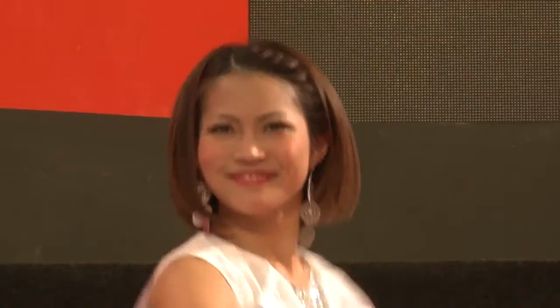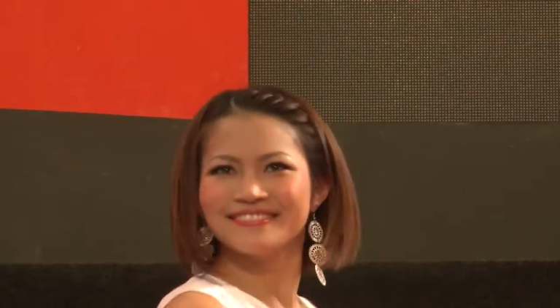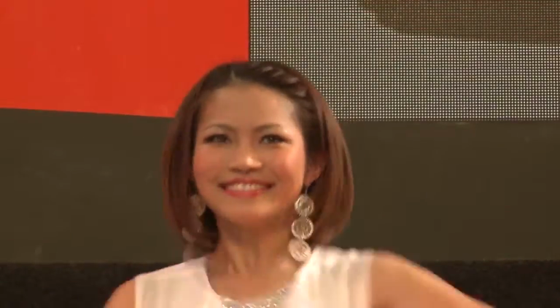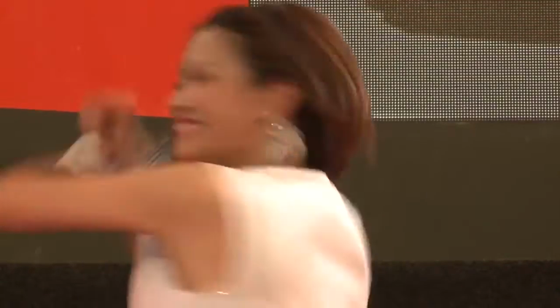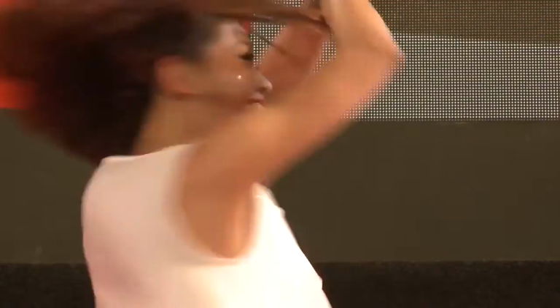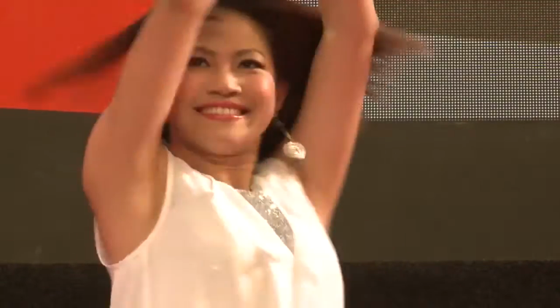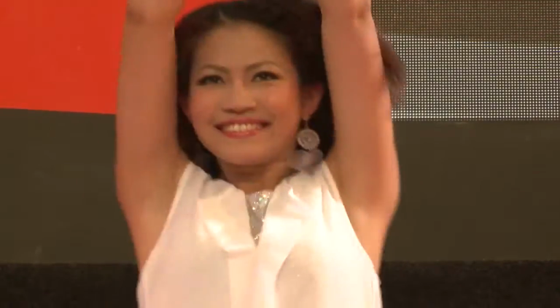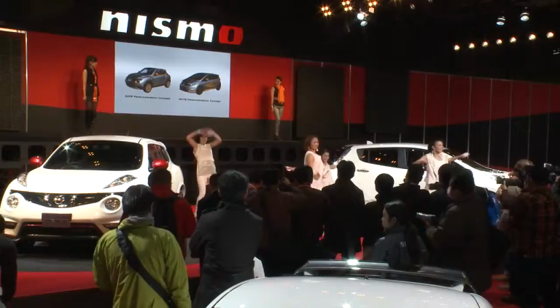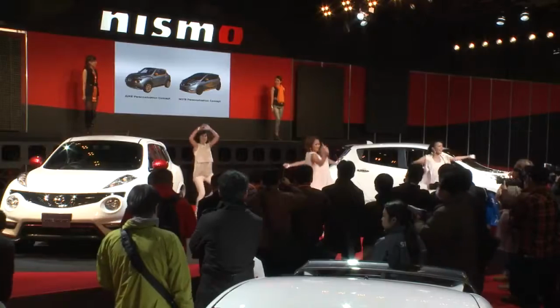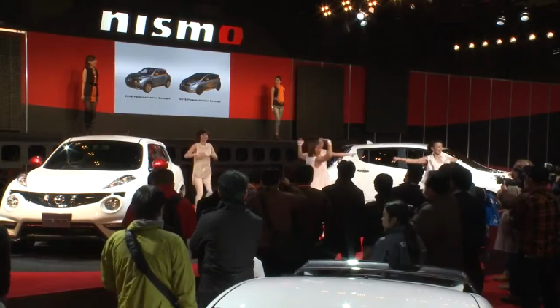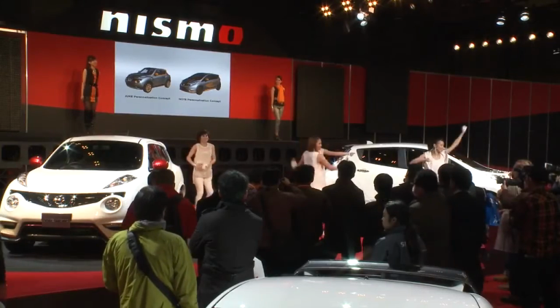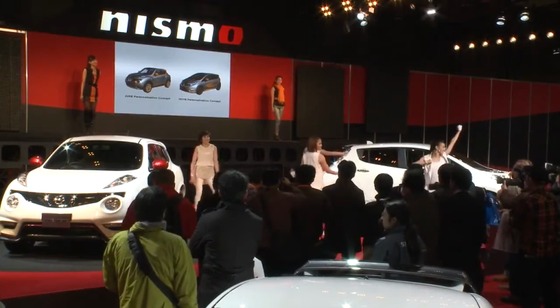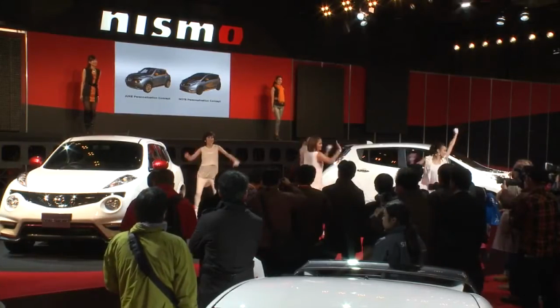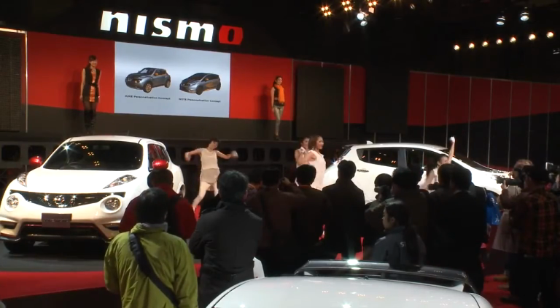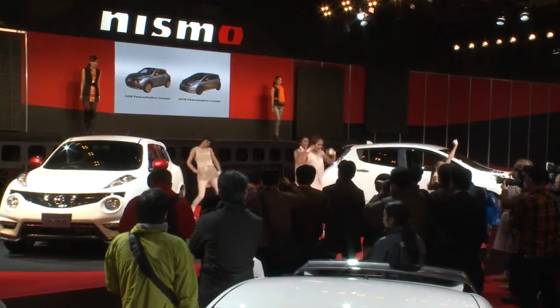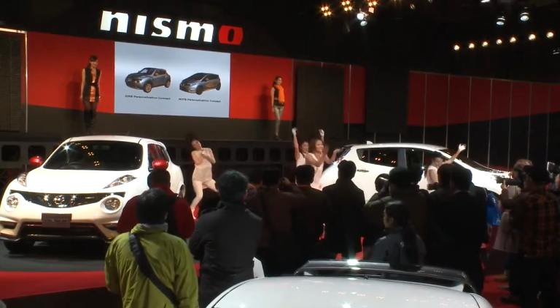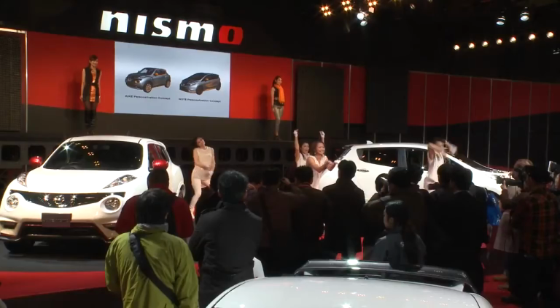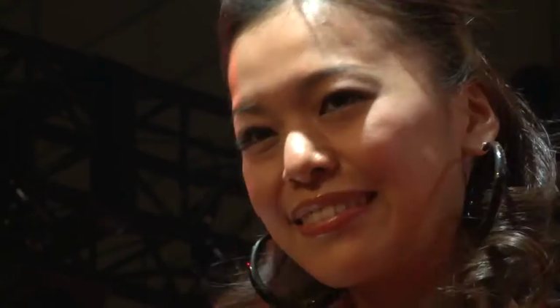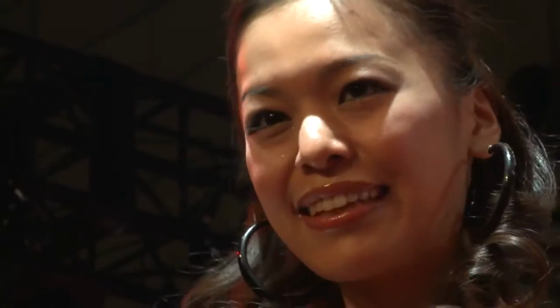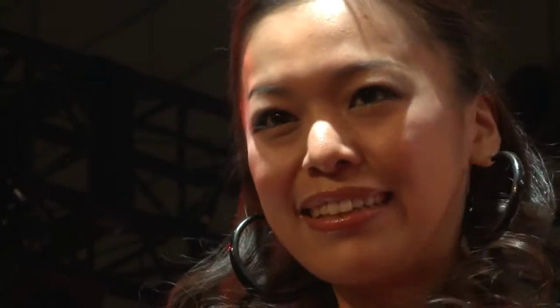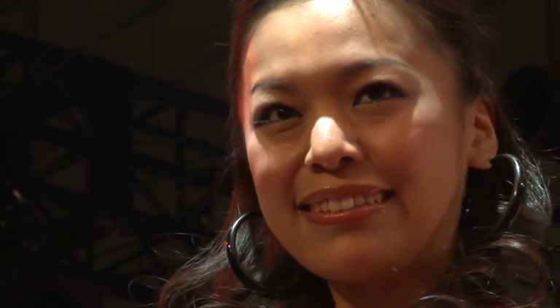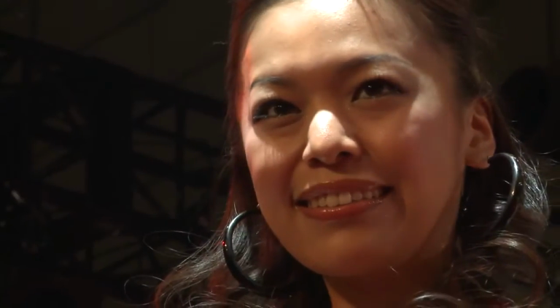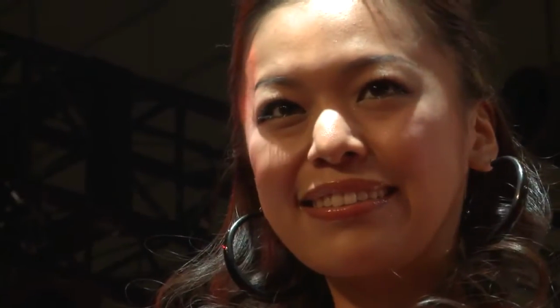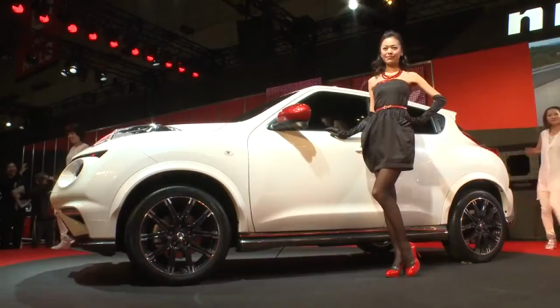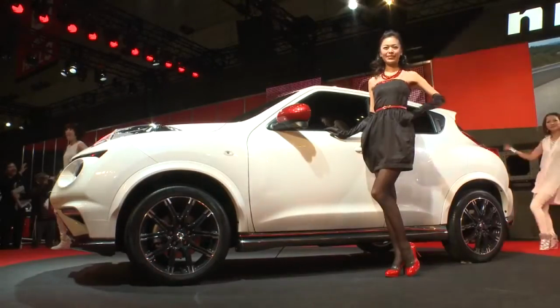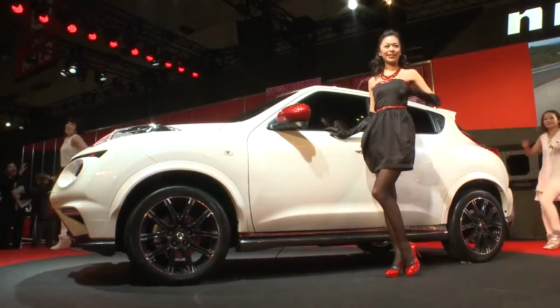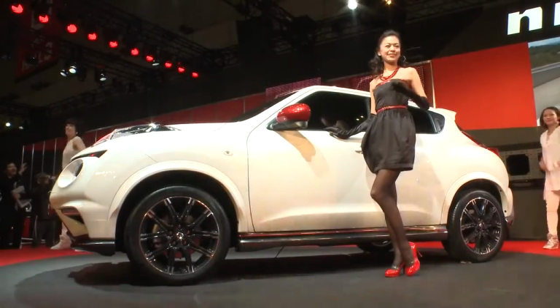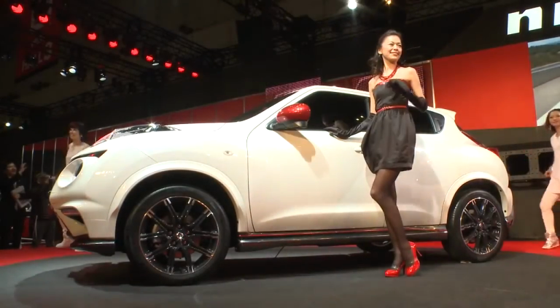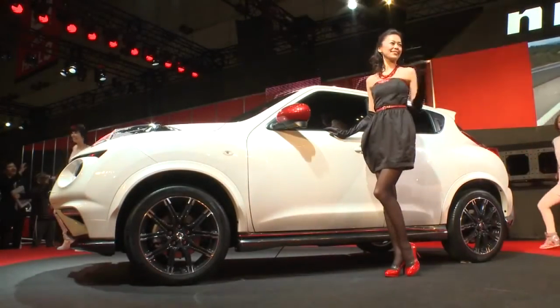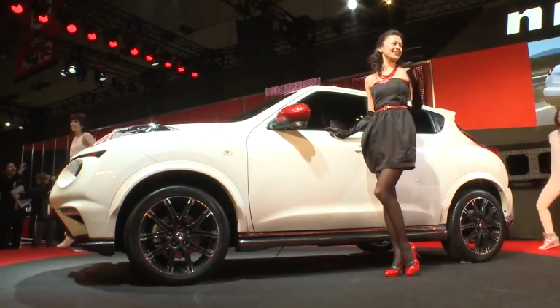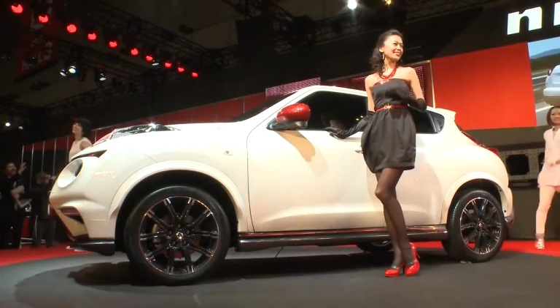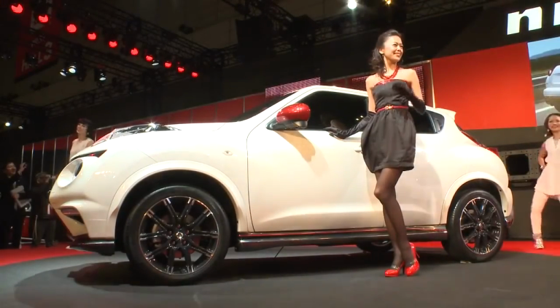The Juke Nismo goes on sale in Japan on February 19, with a starting price of 2.85 million yen.